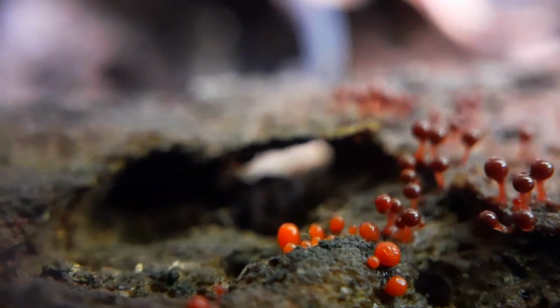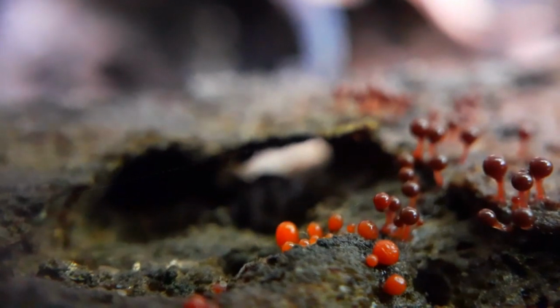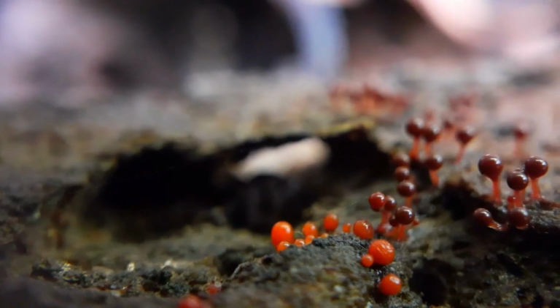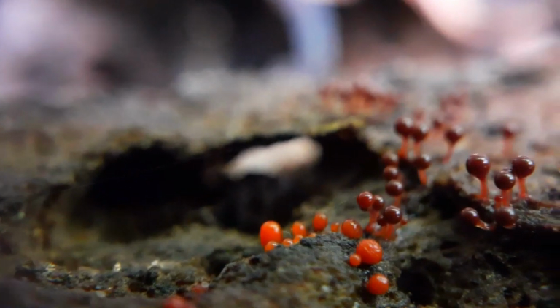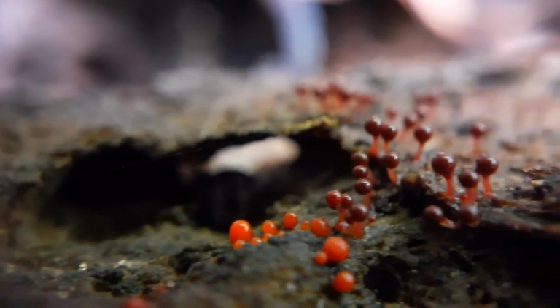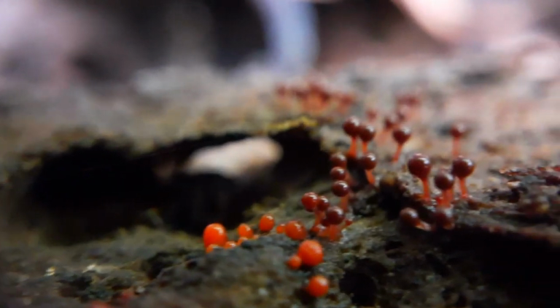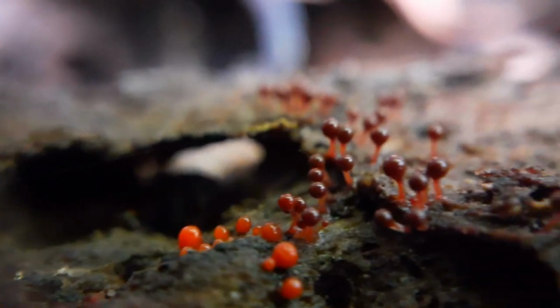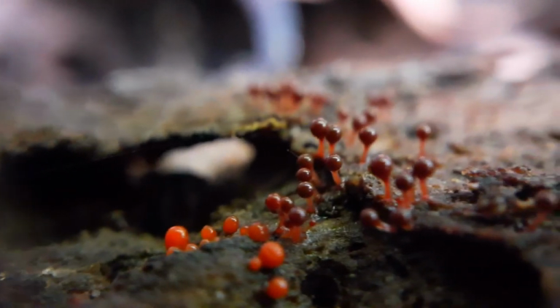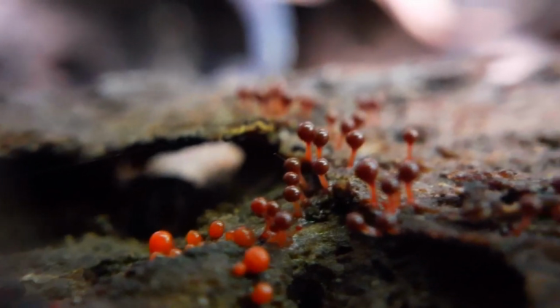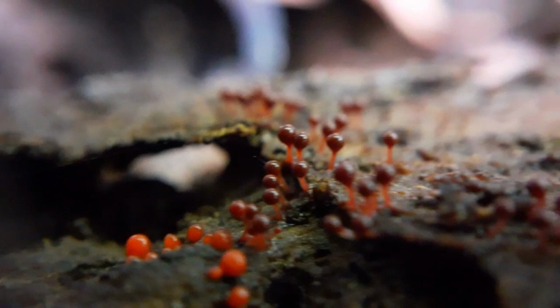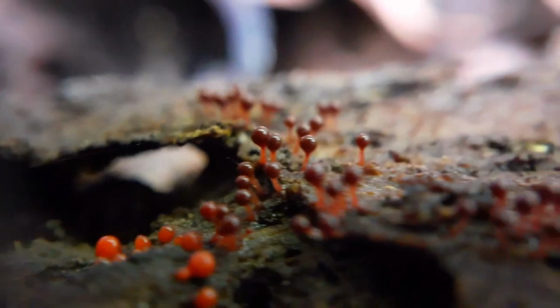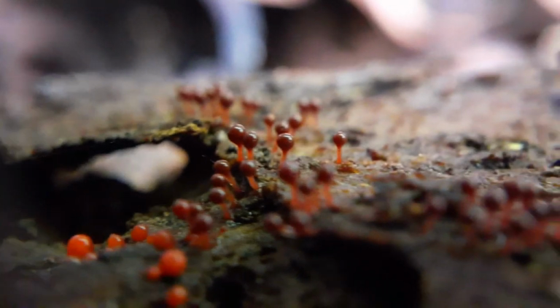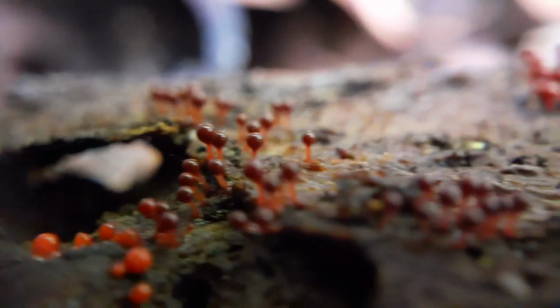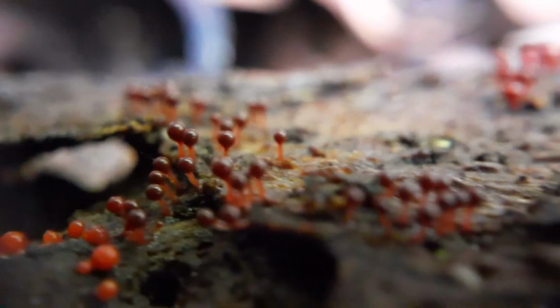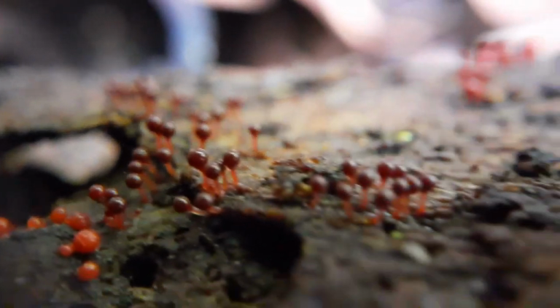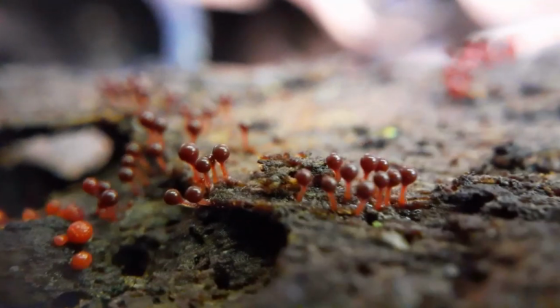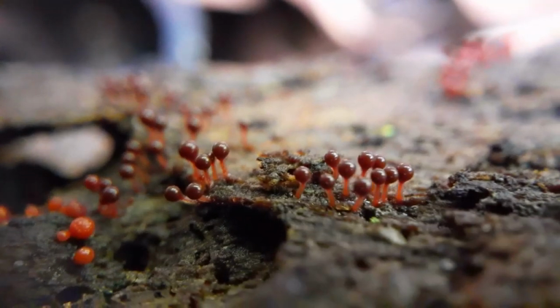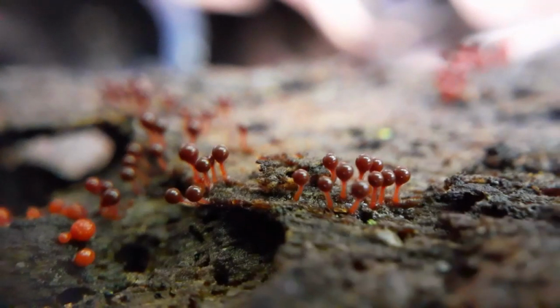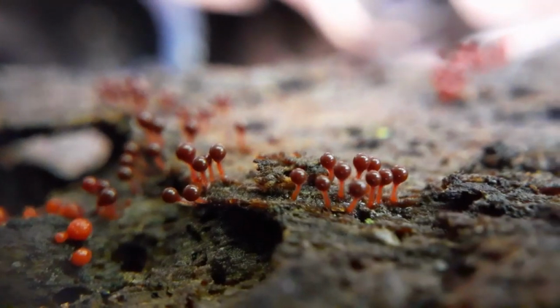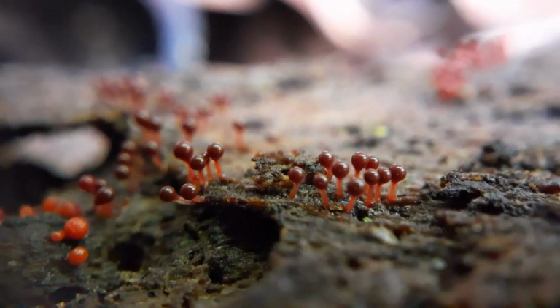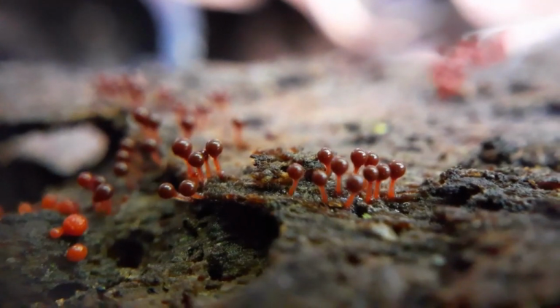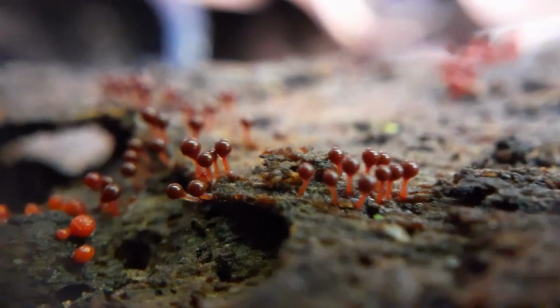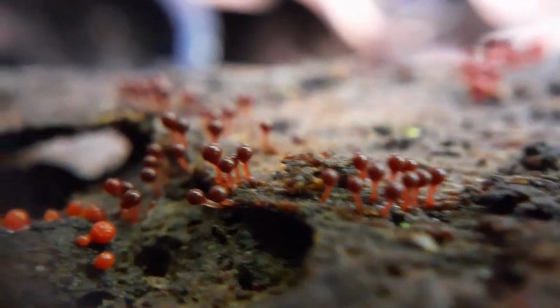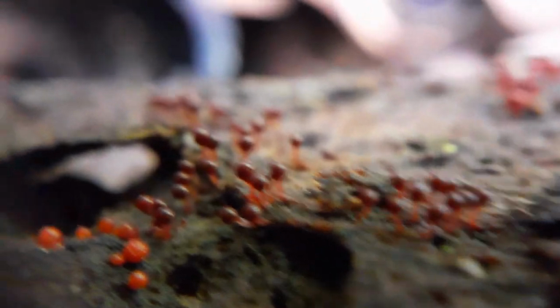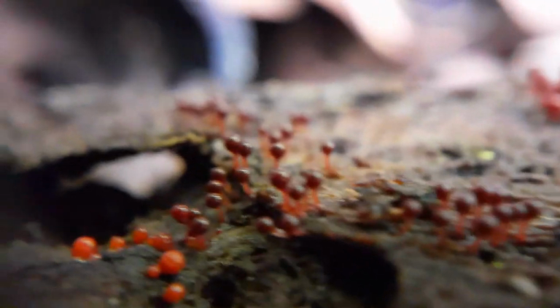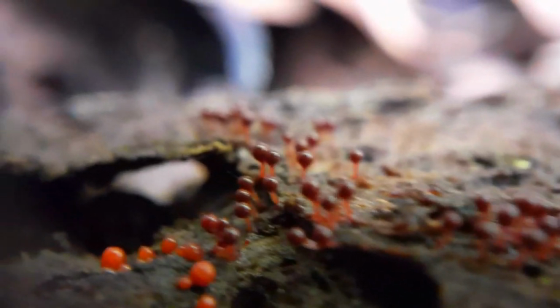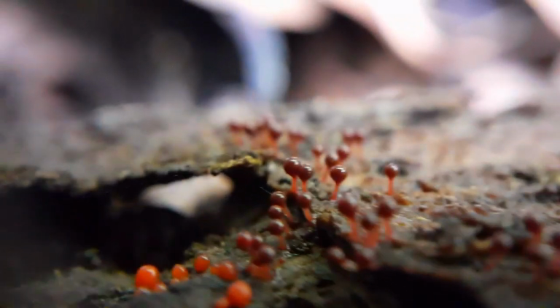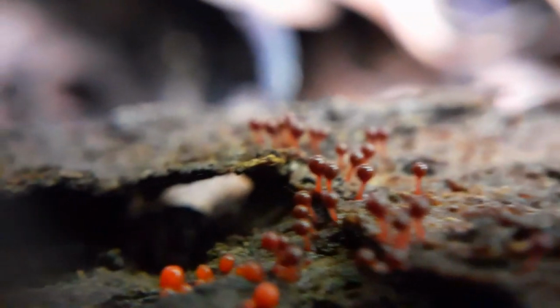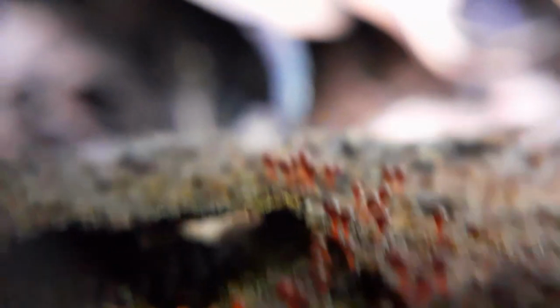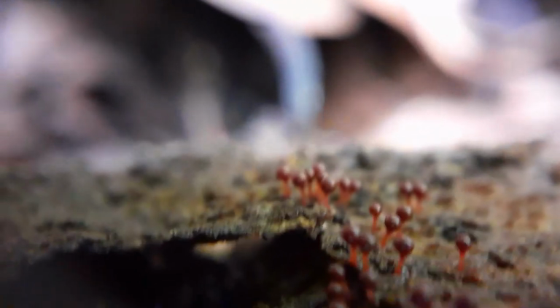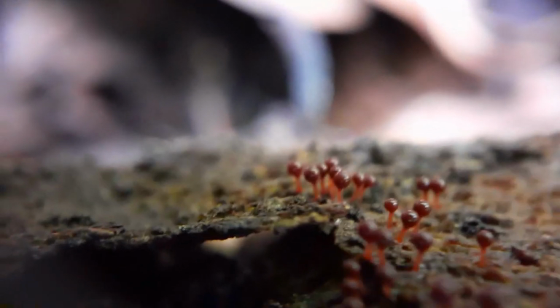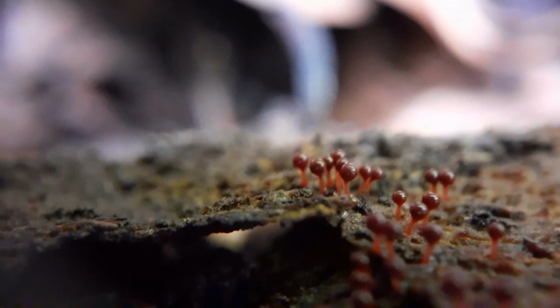This type of mold is often orange in color. However, it can also be white, gray, and pink.